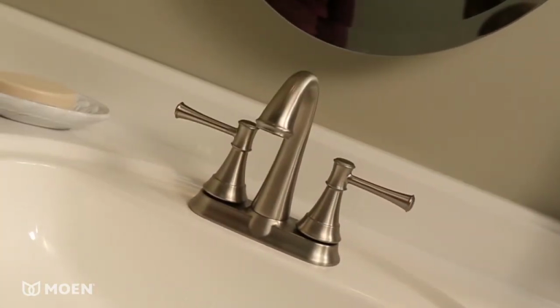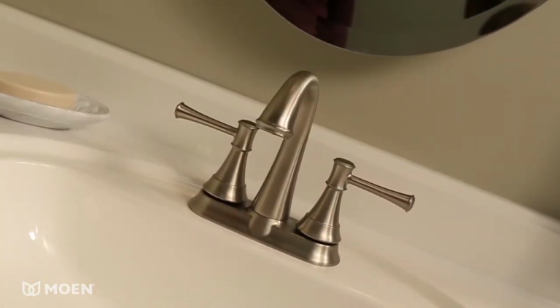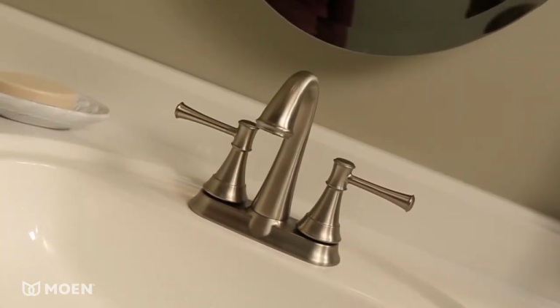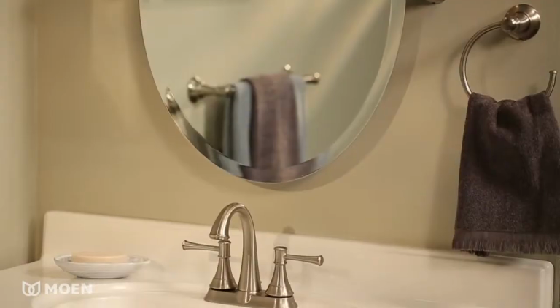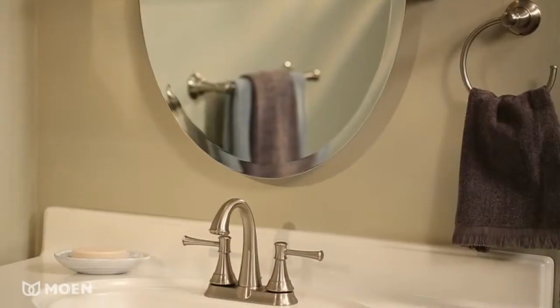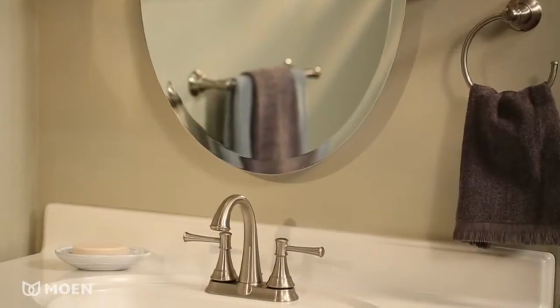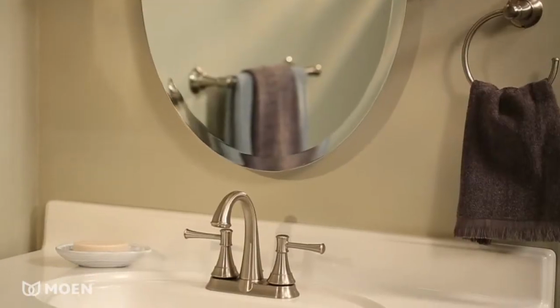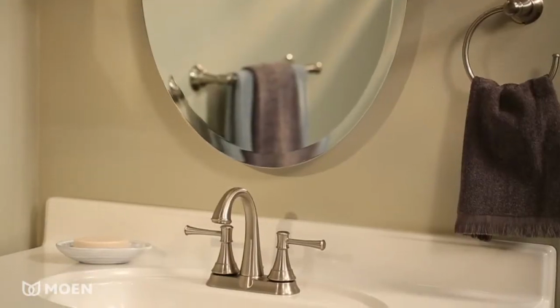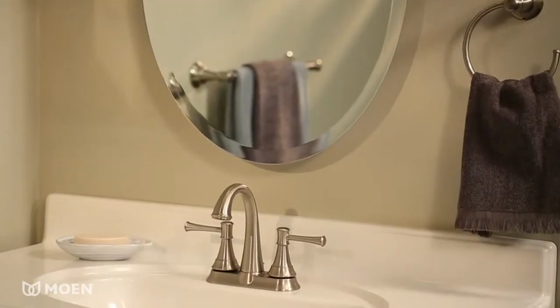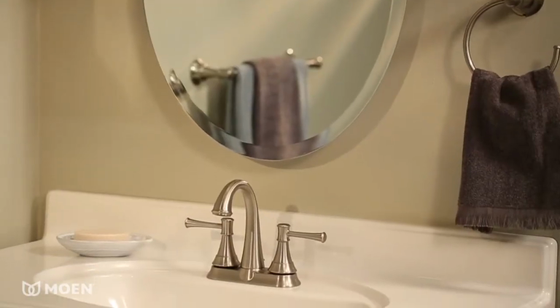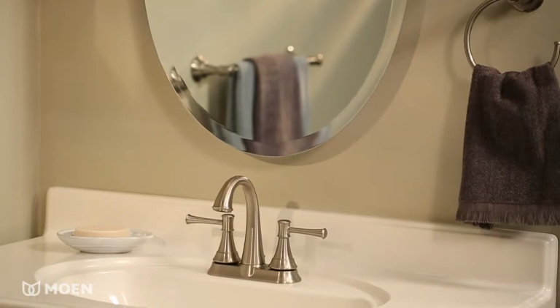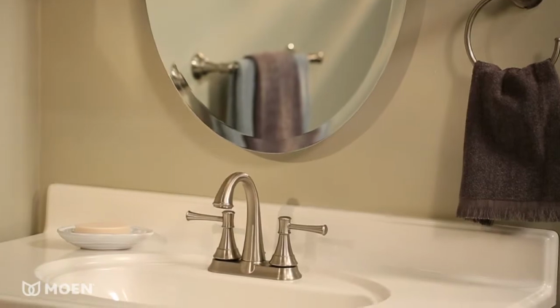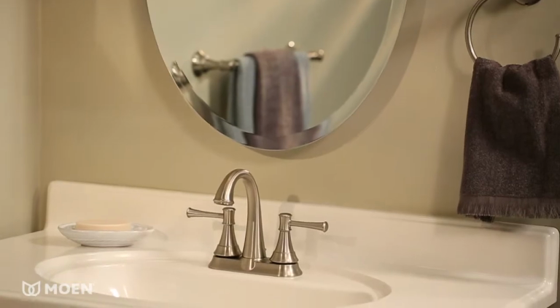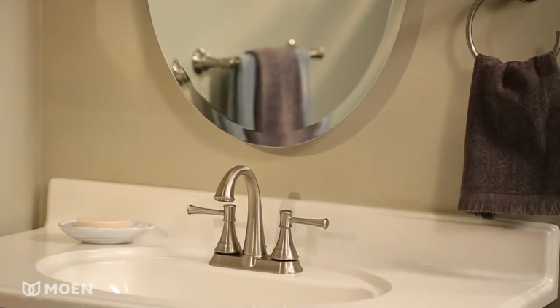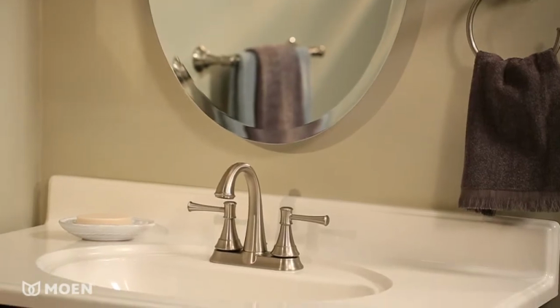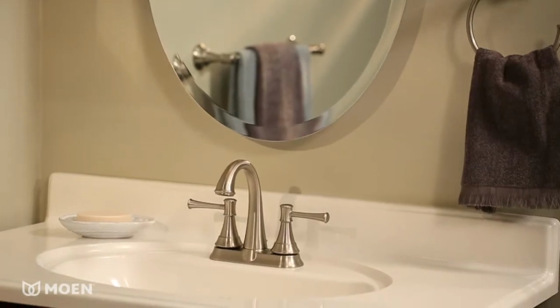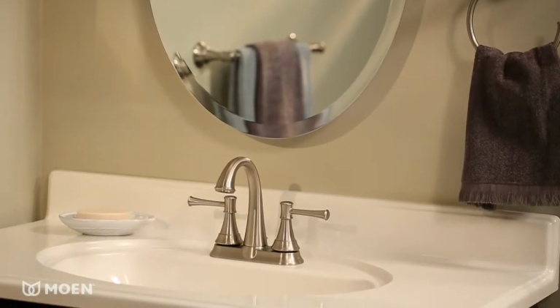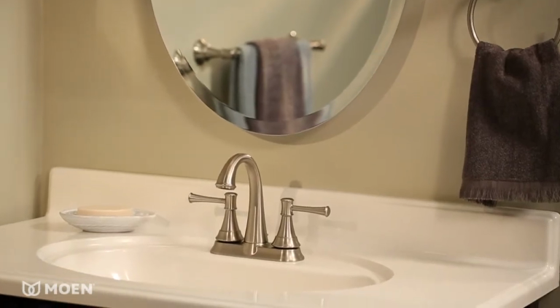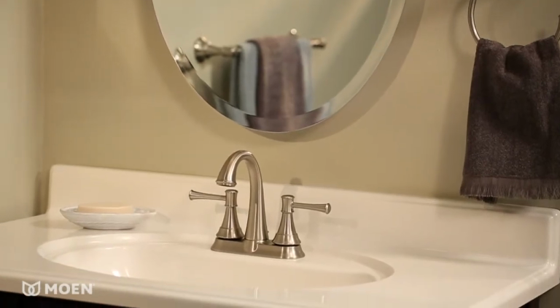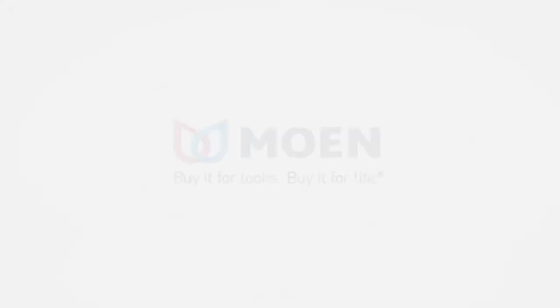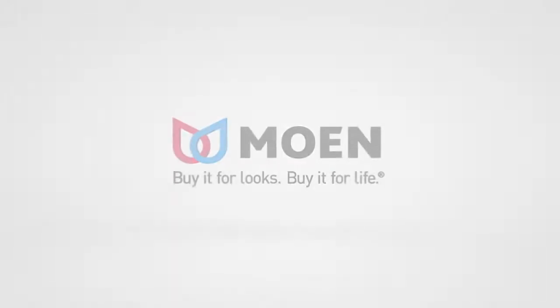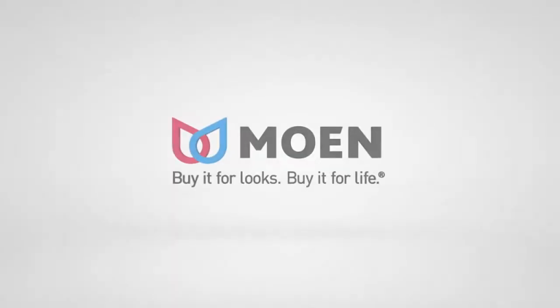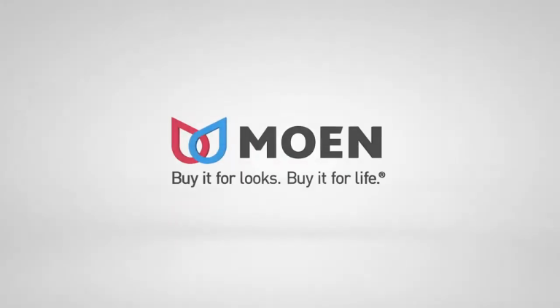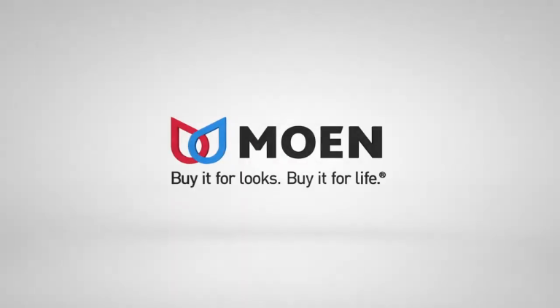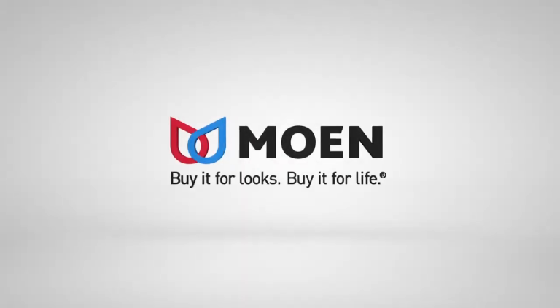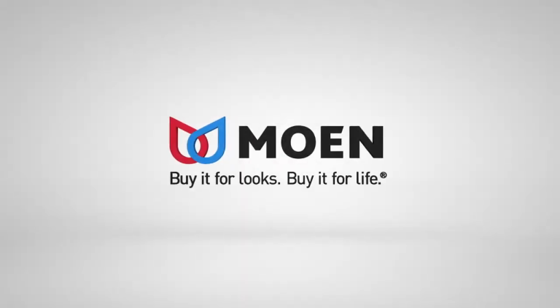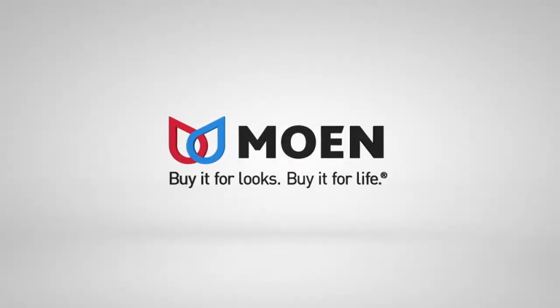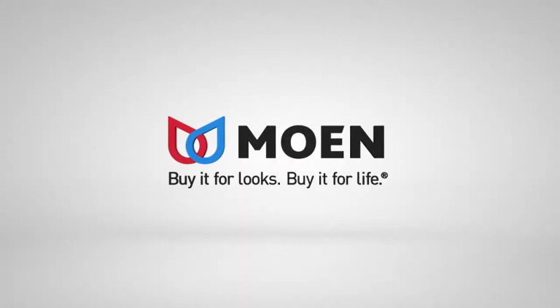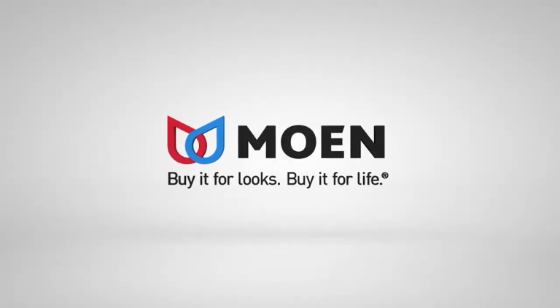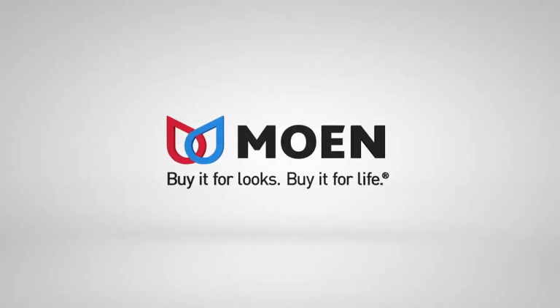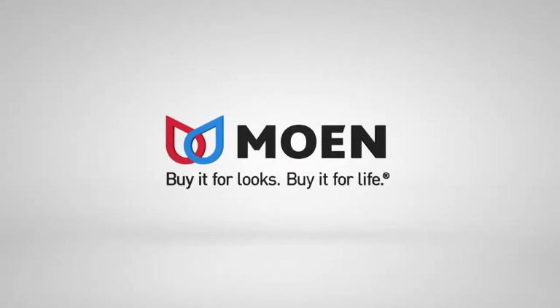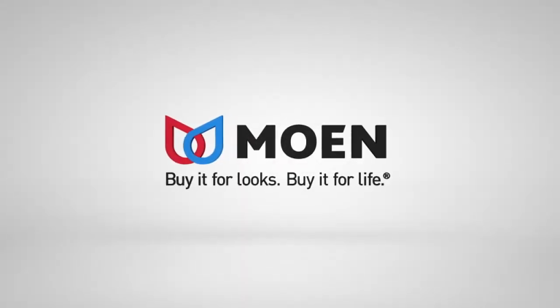The Asheville Center Set Faucet from Moen. Buy it for looks. Buy it for life.